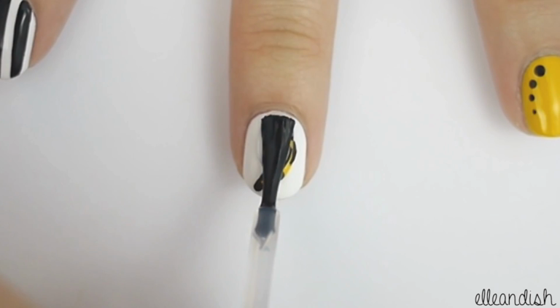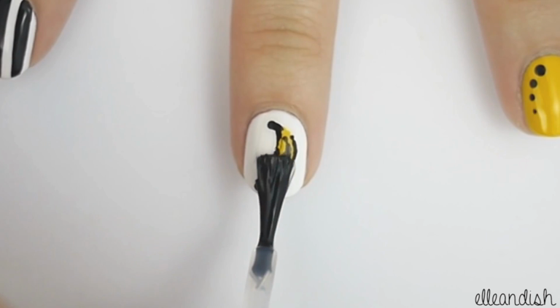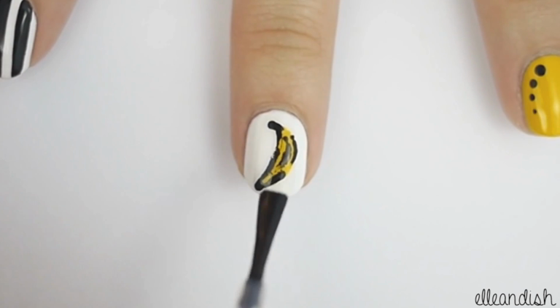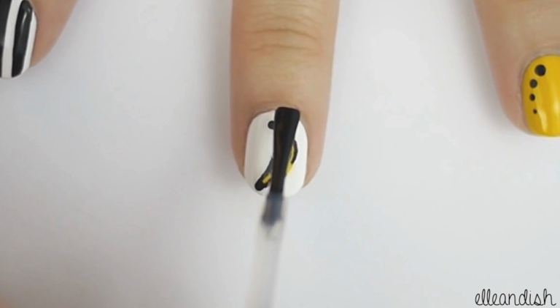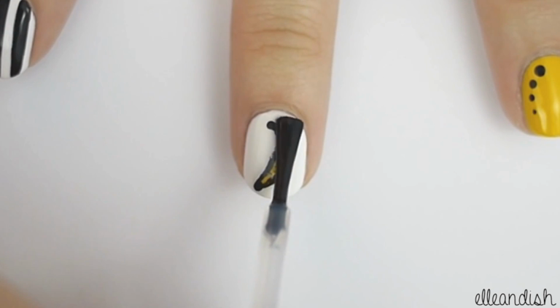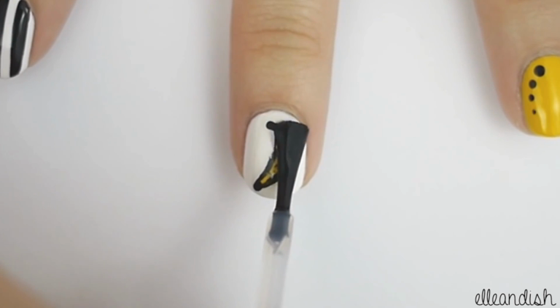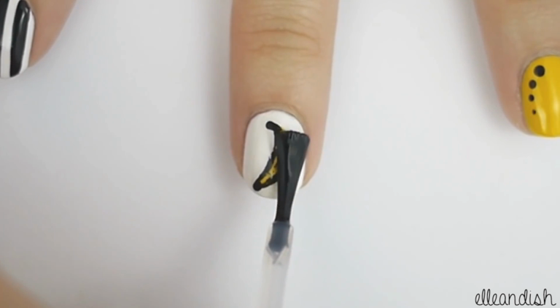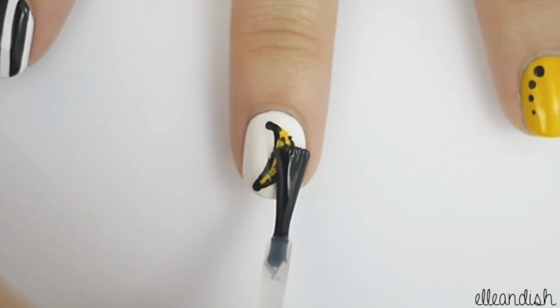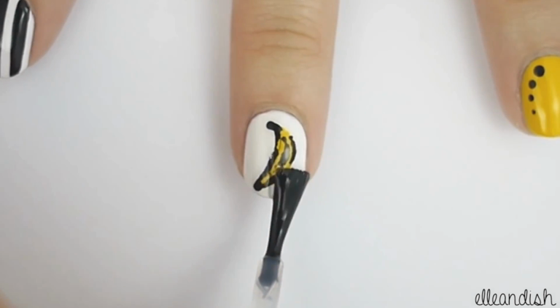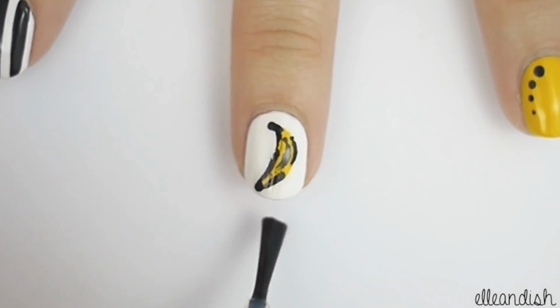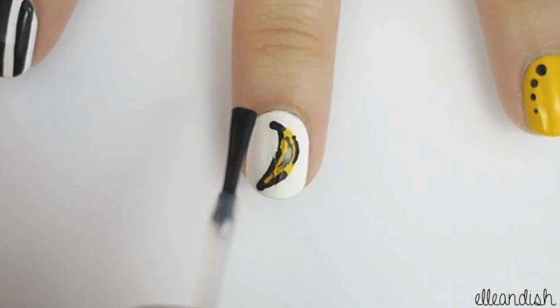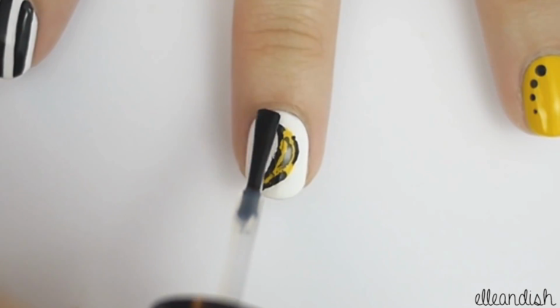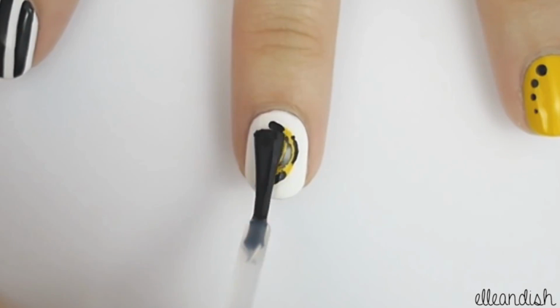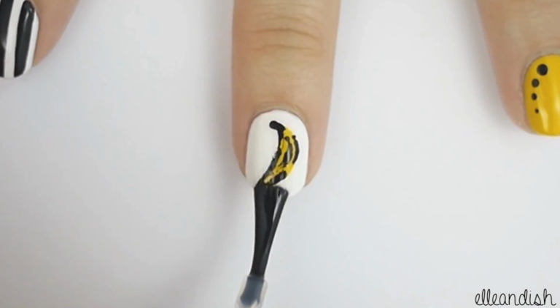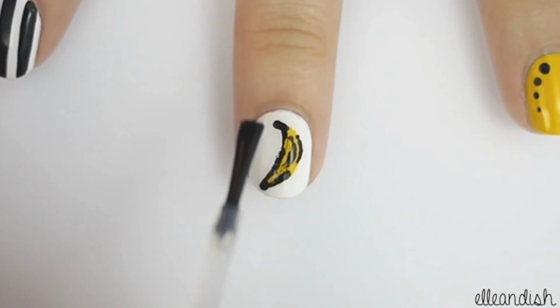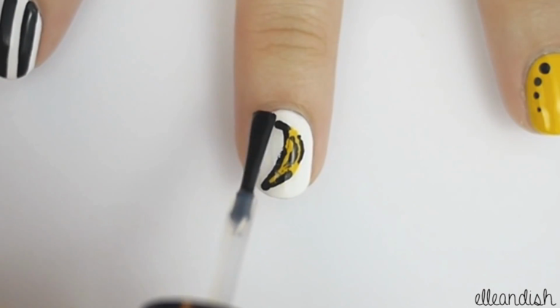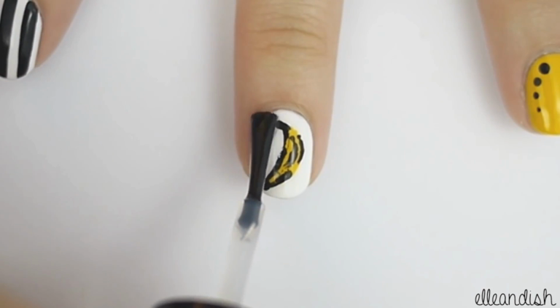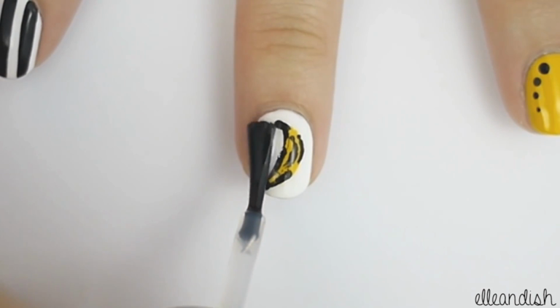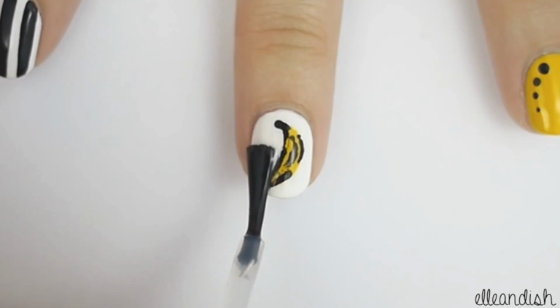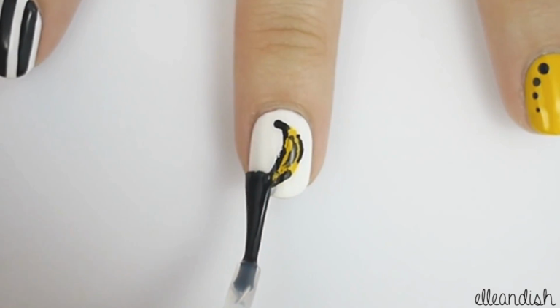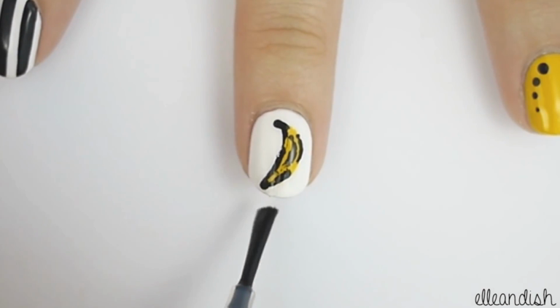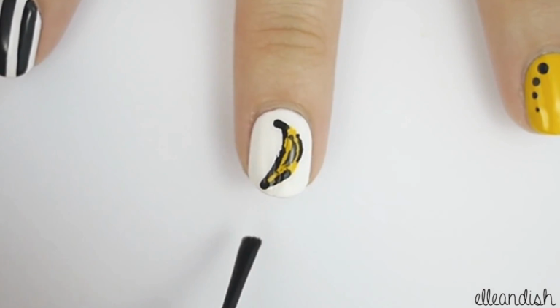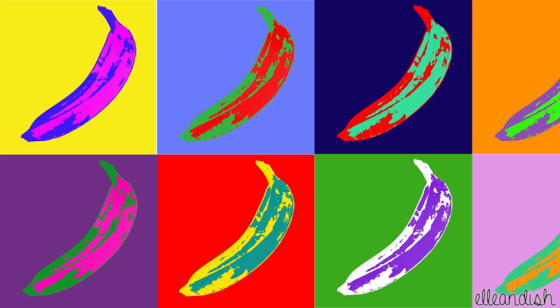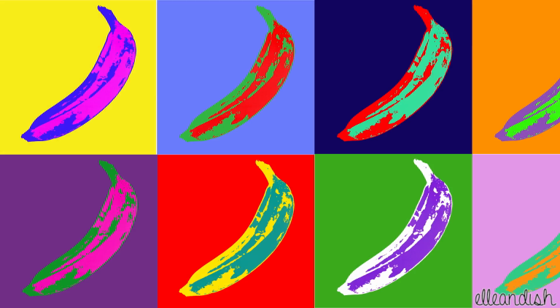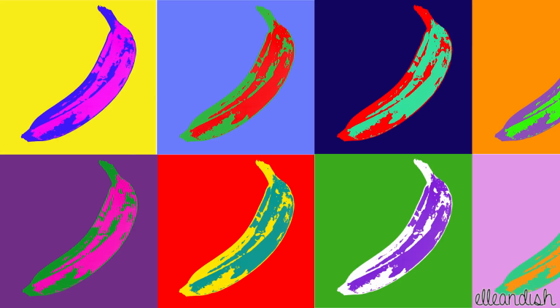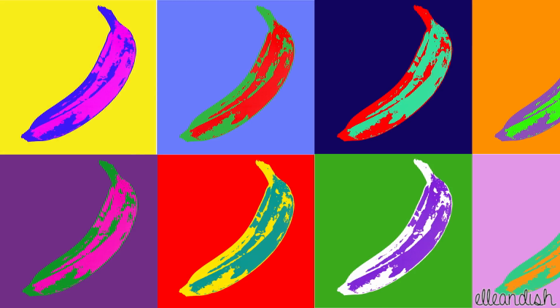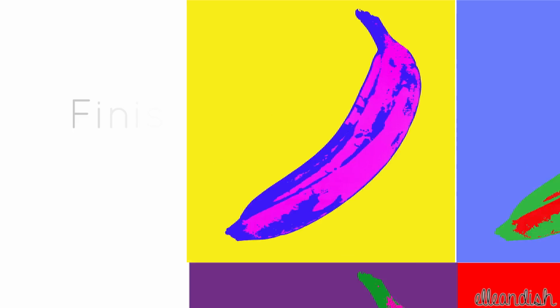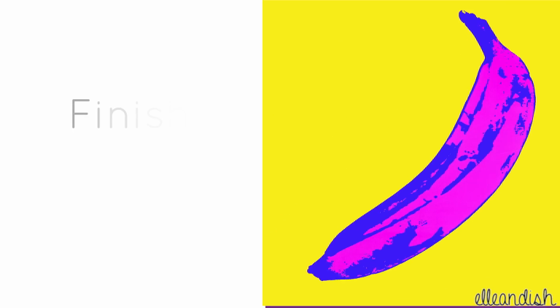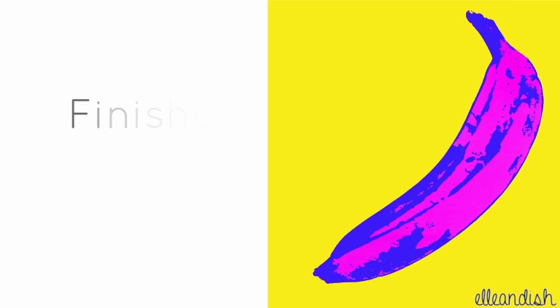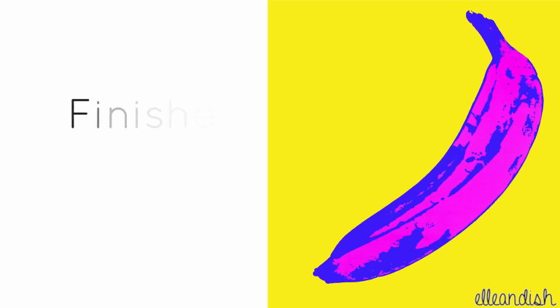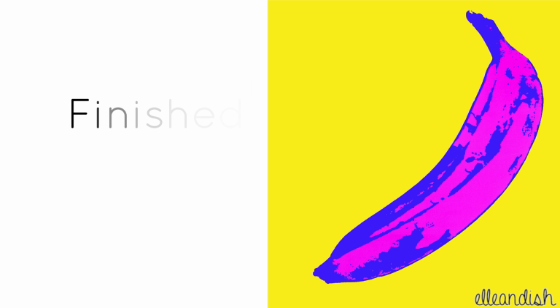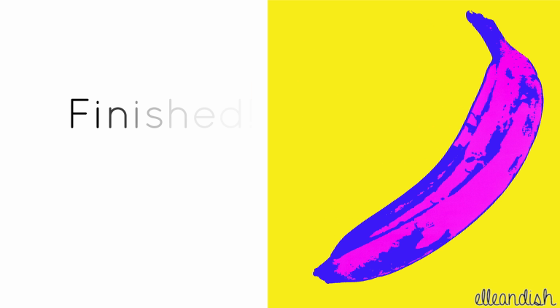Now, you can finish your work of art with a coat of top coat. And now, you're finished.